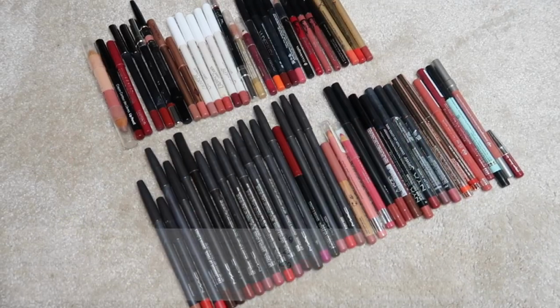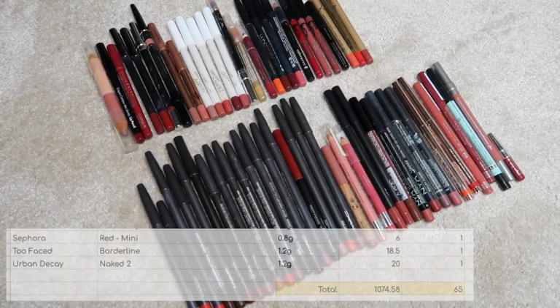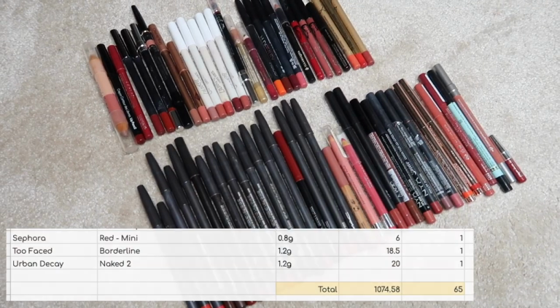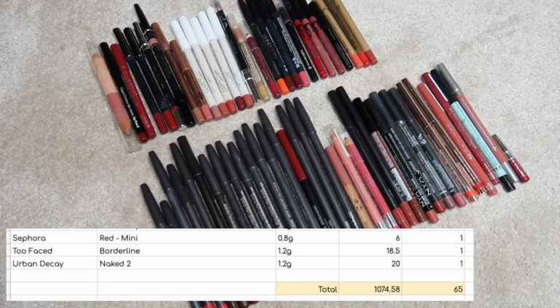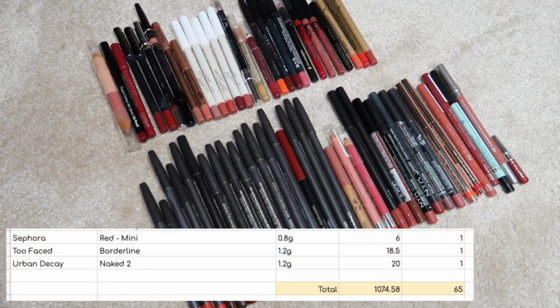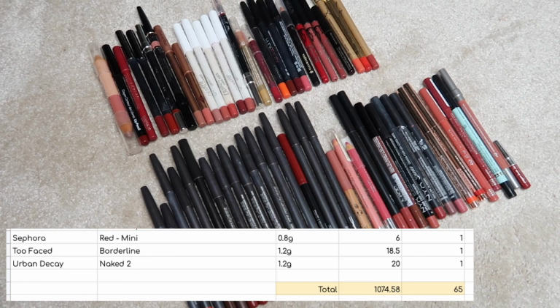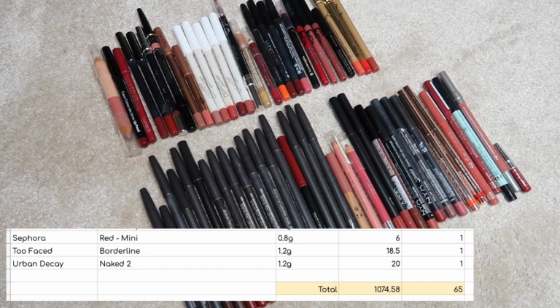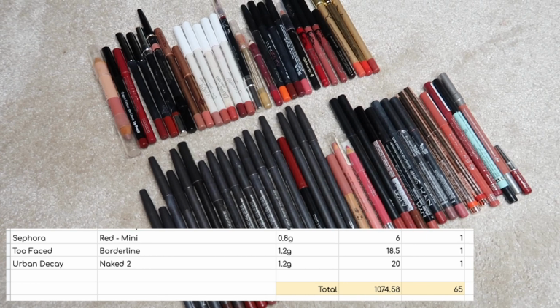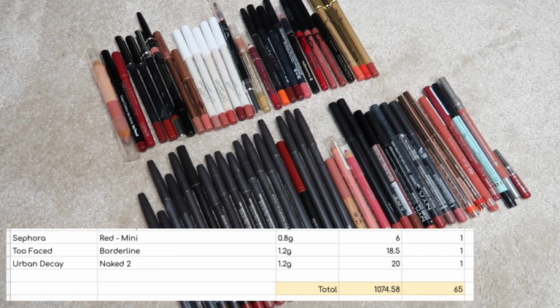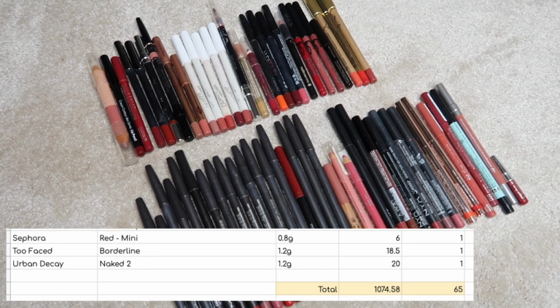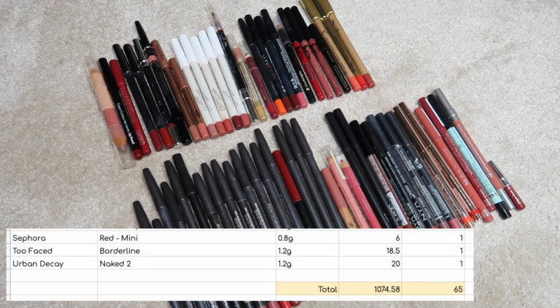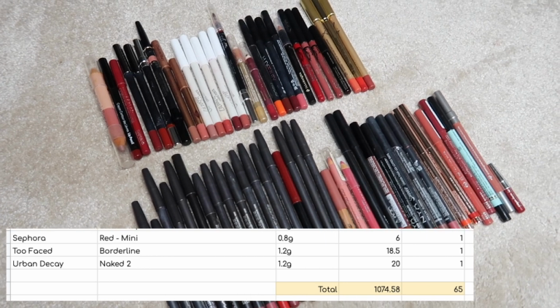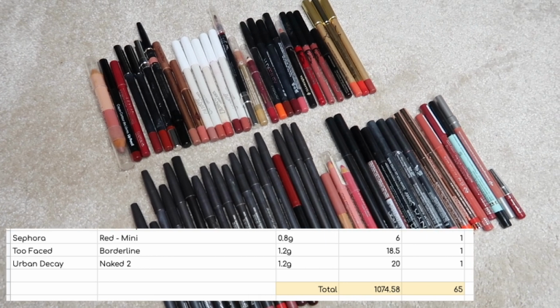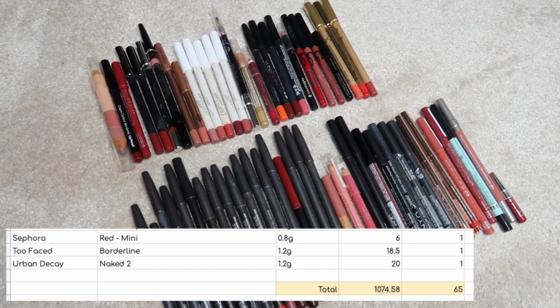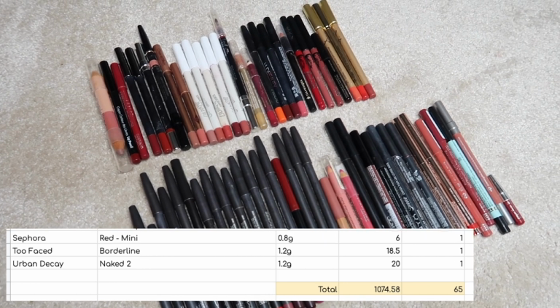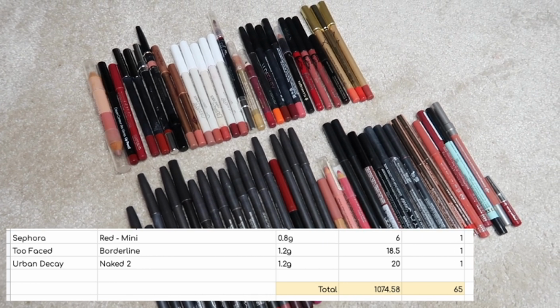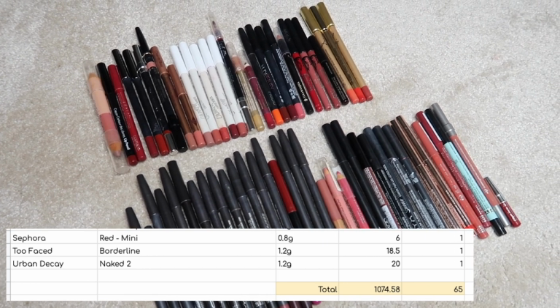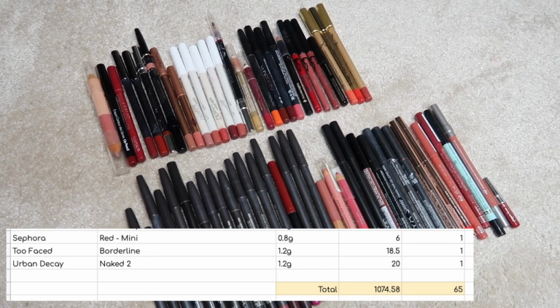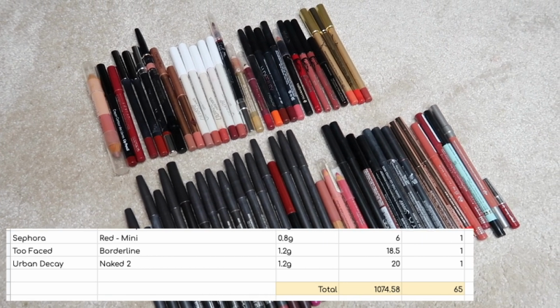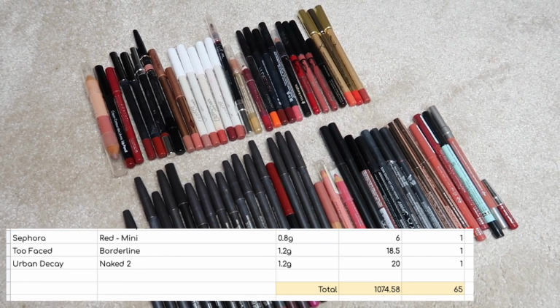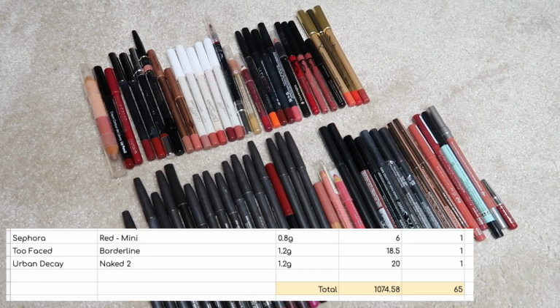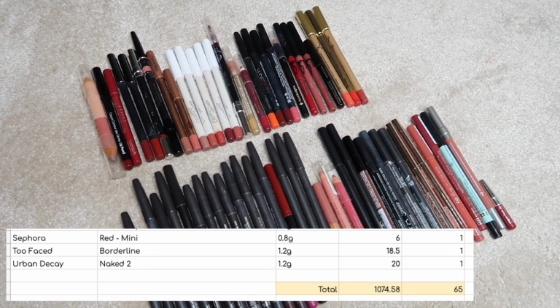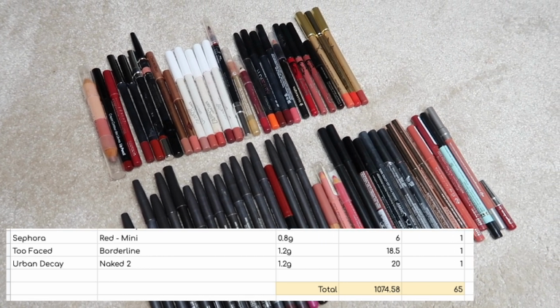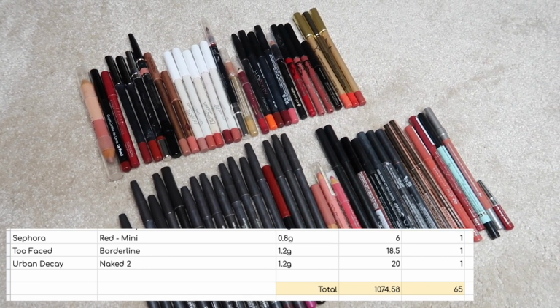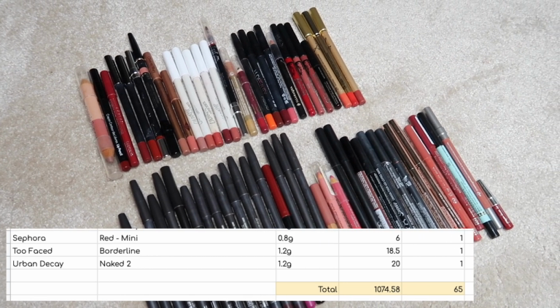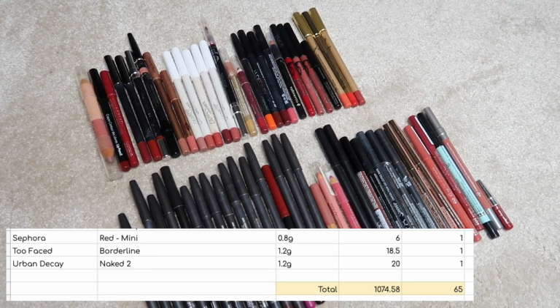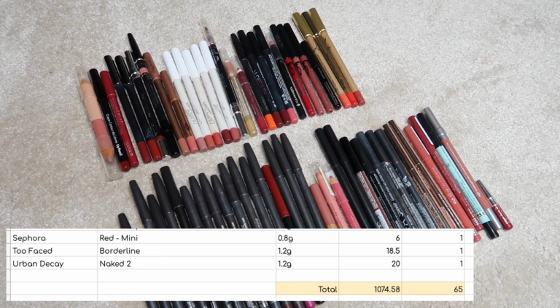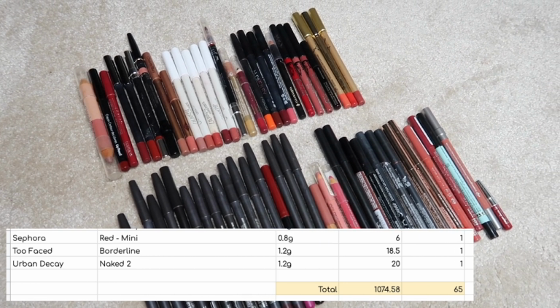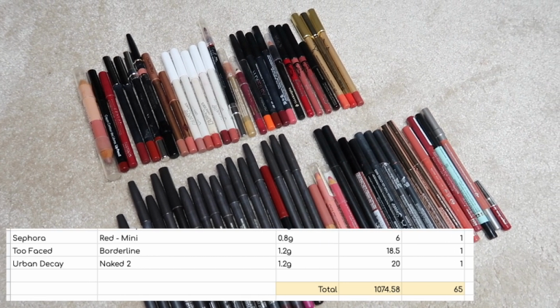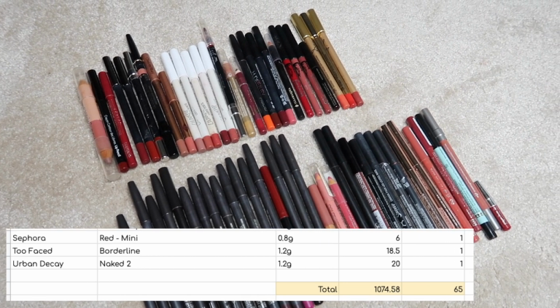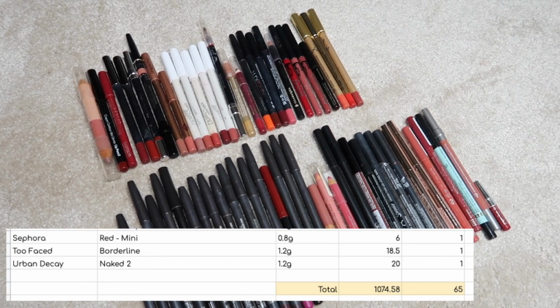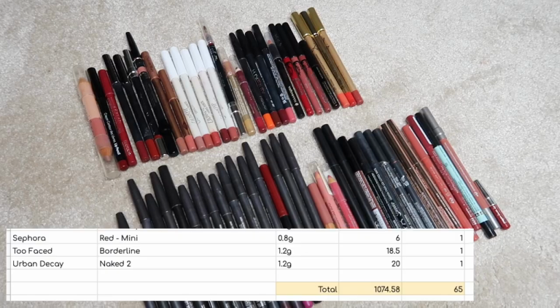On to lip liners — I have 65 worth $1,074.58.